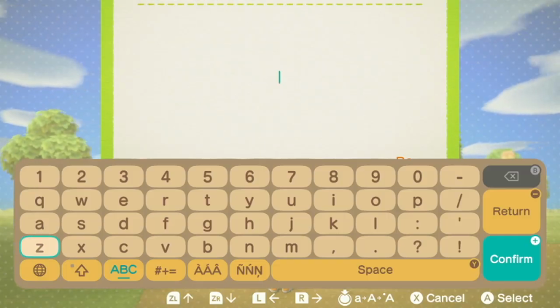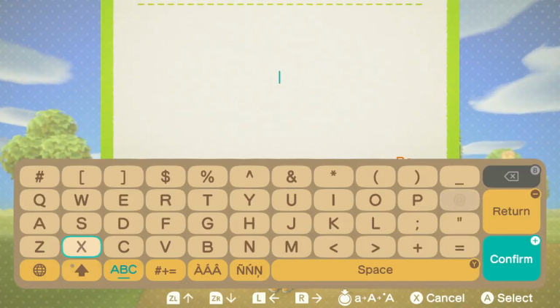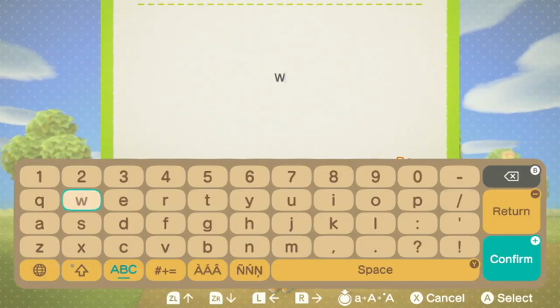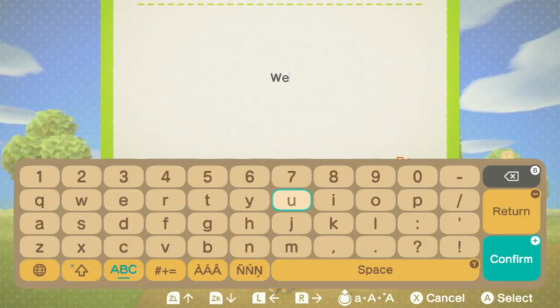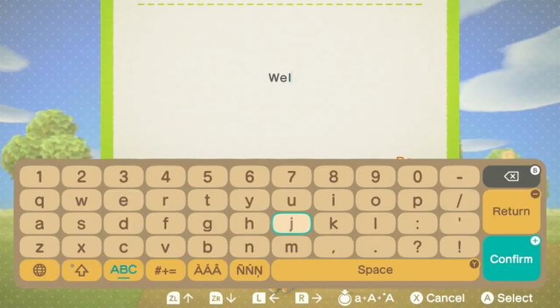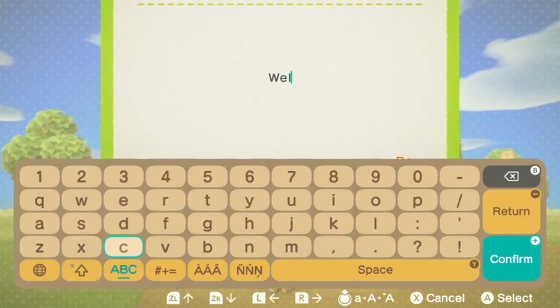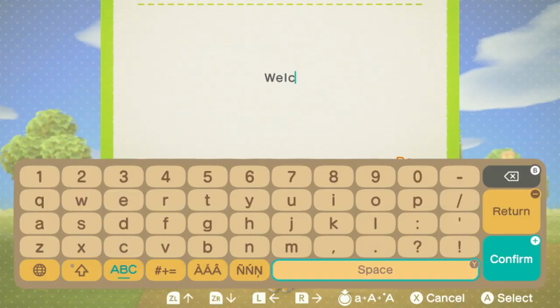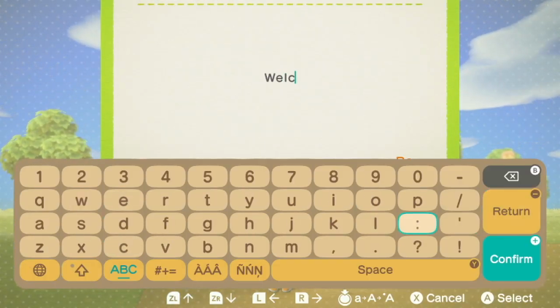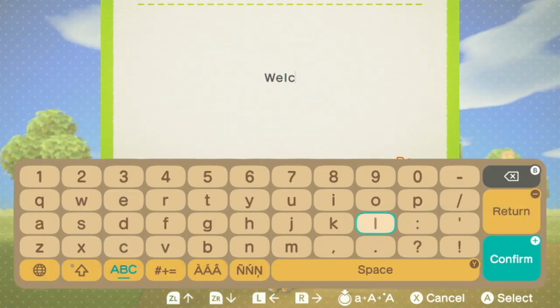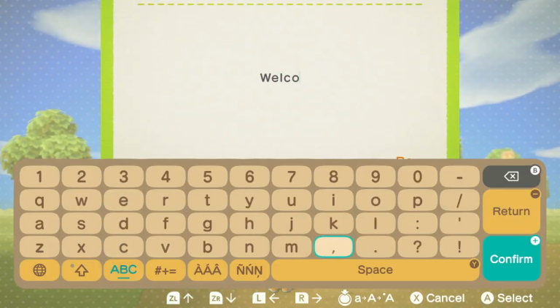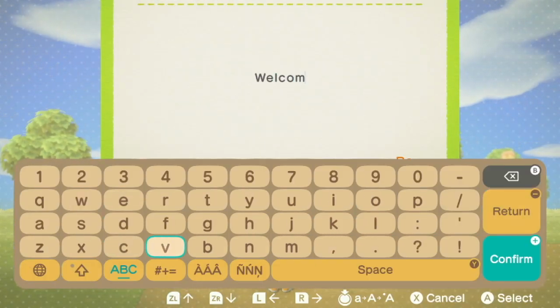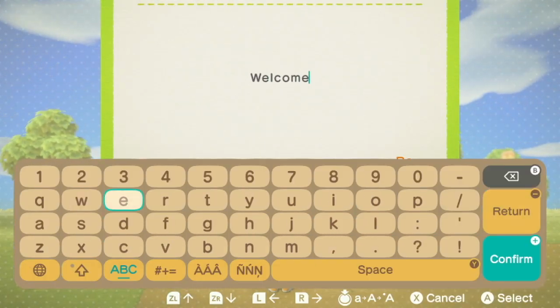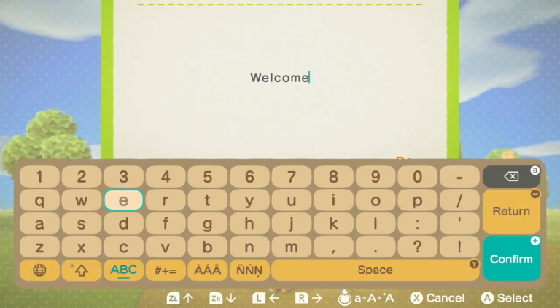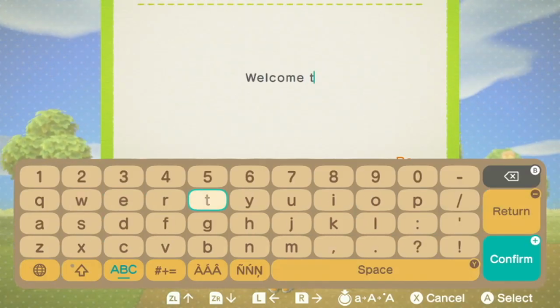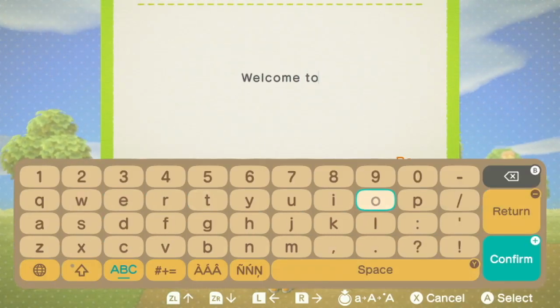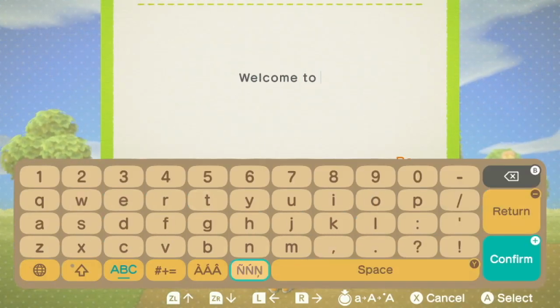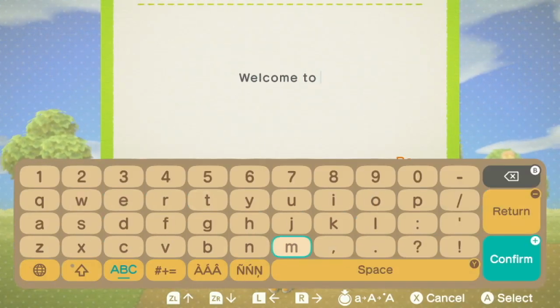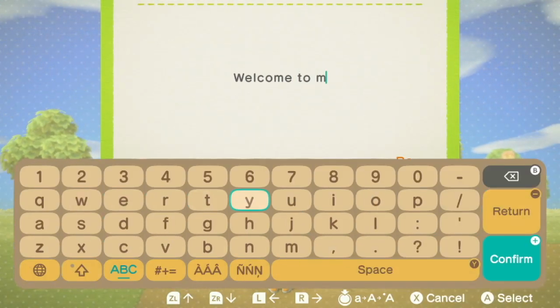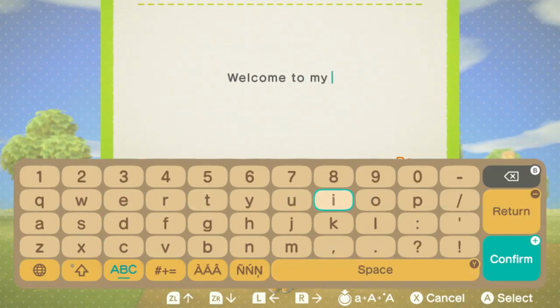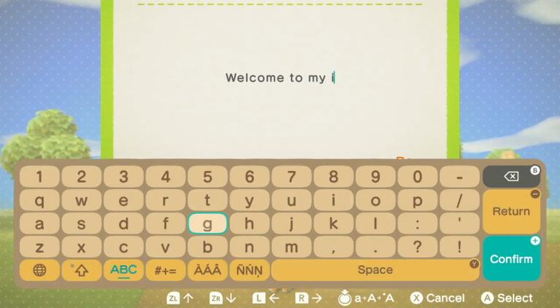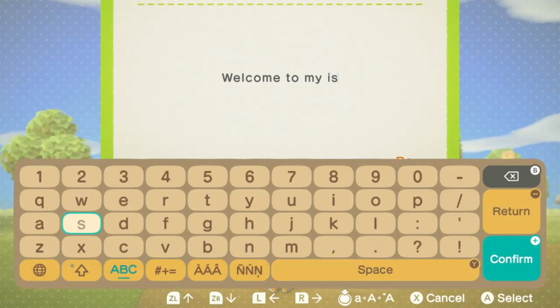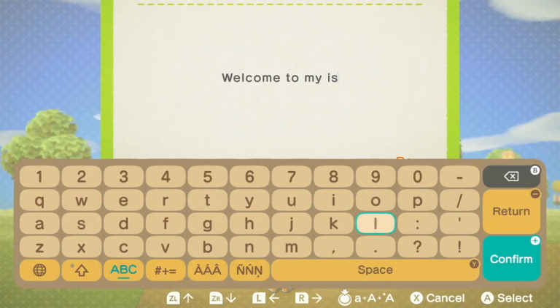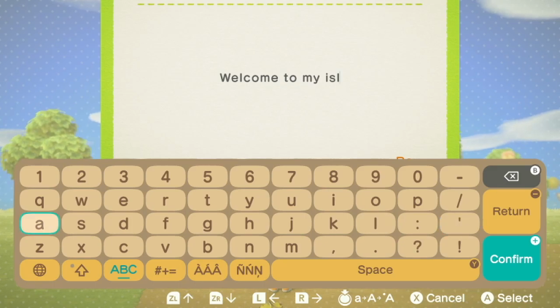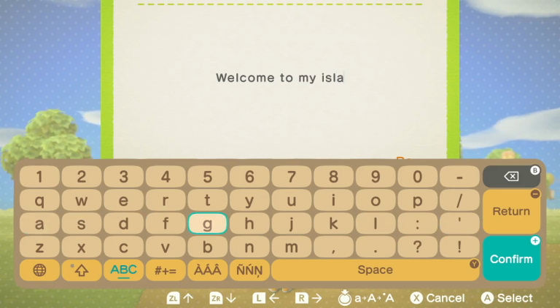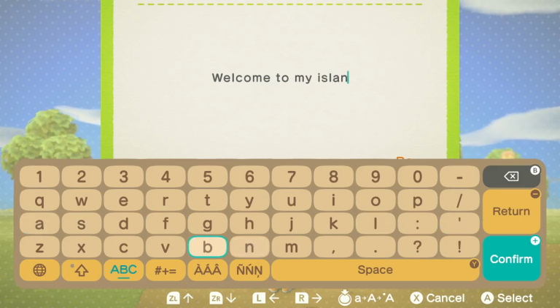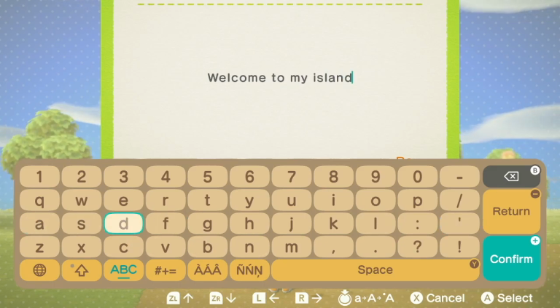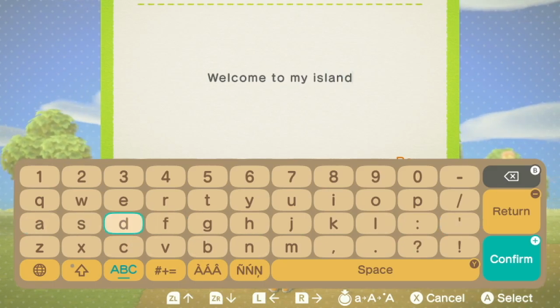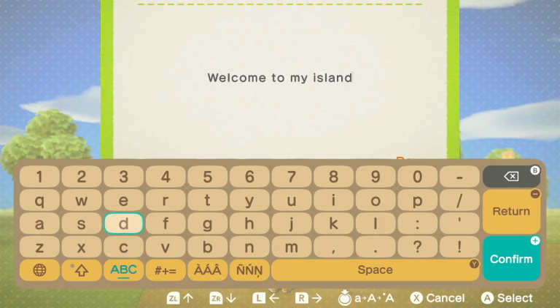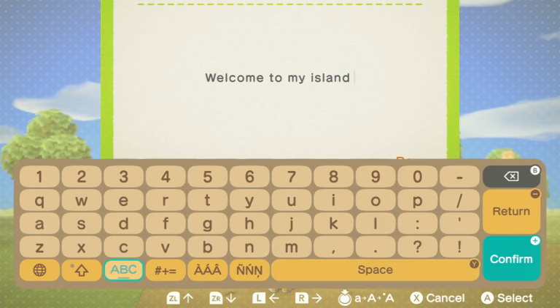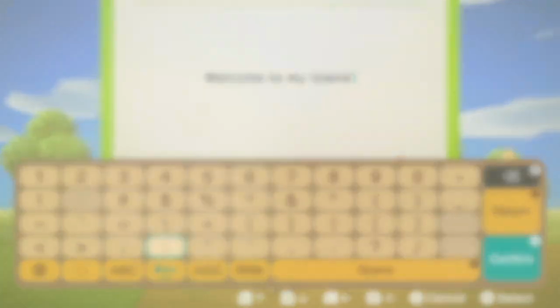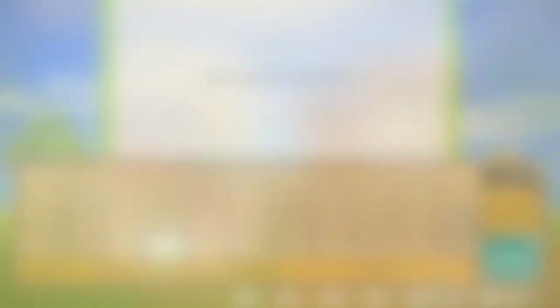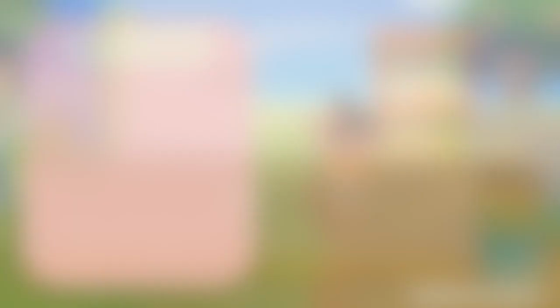Writing anything on the bulletin board will net you some more miles. You can draw anything using the touch screen too.